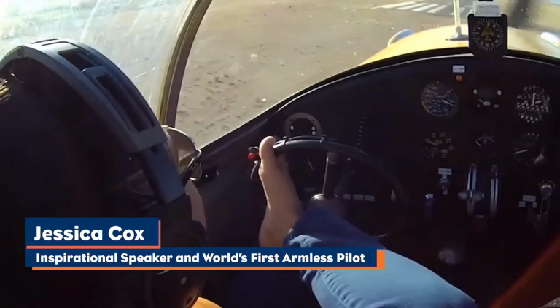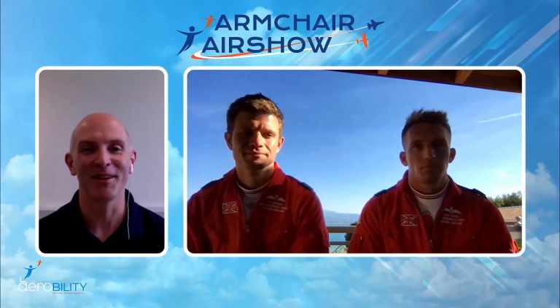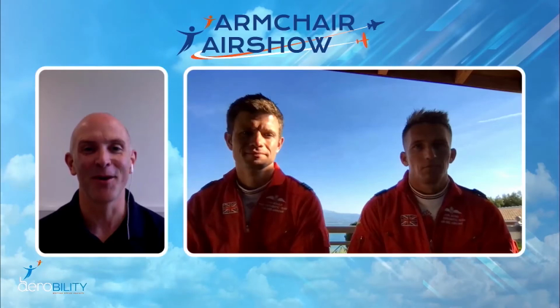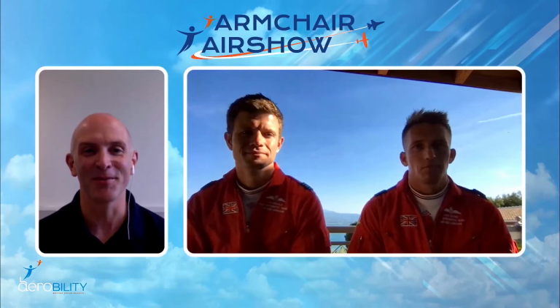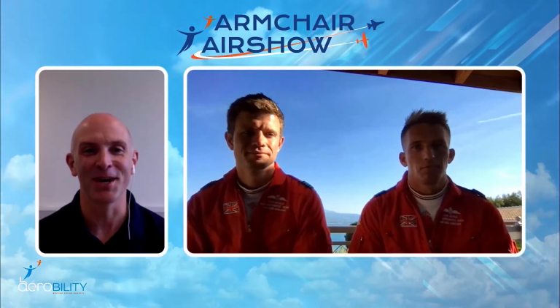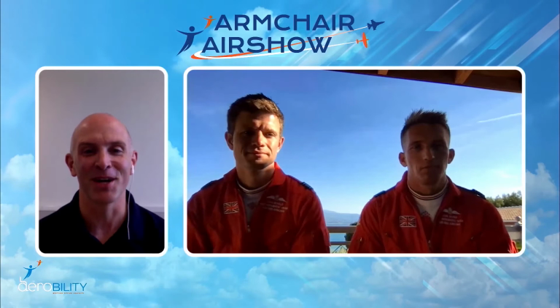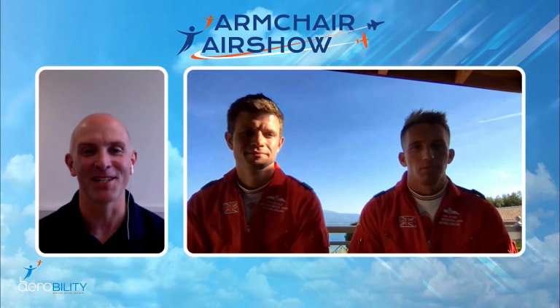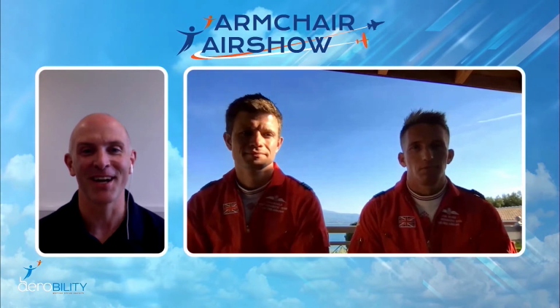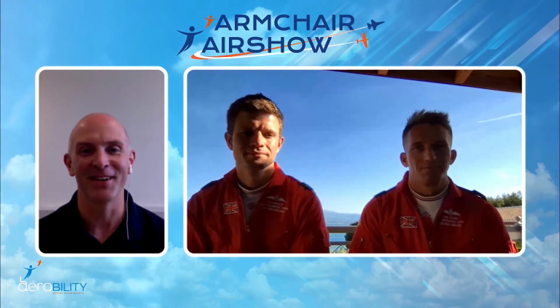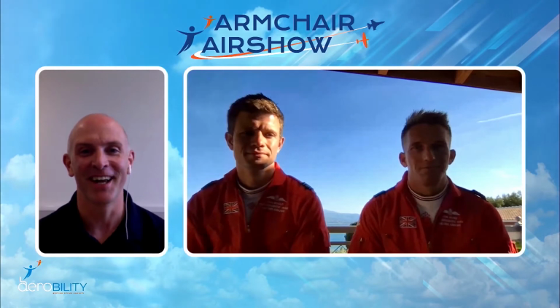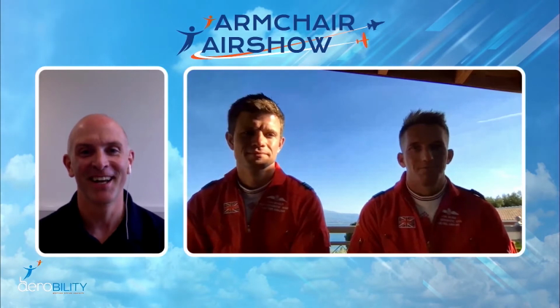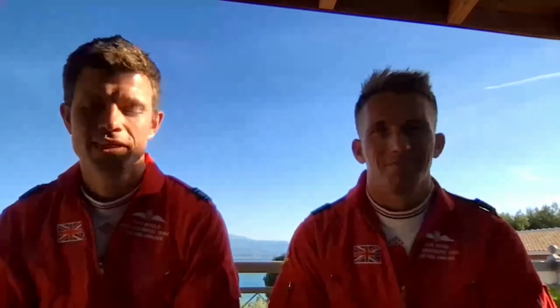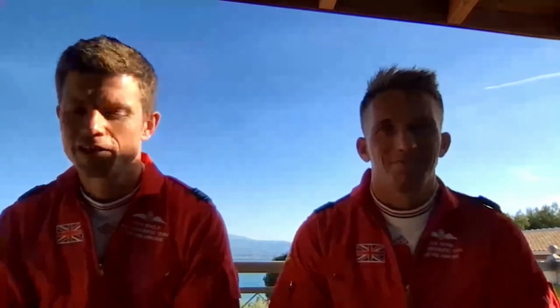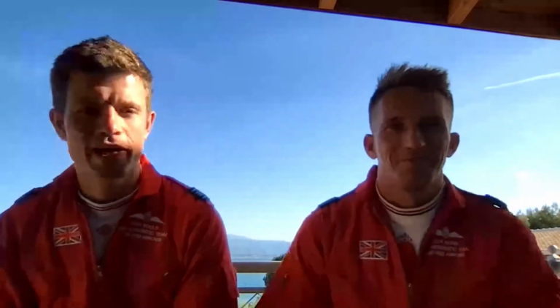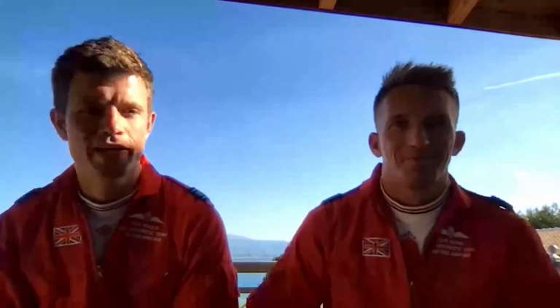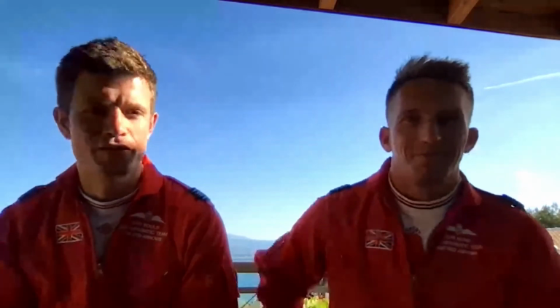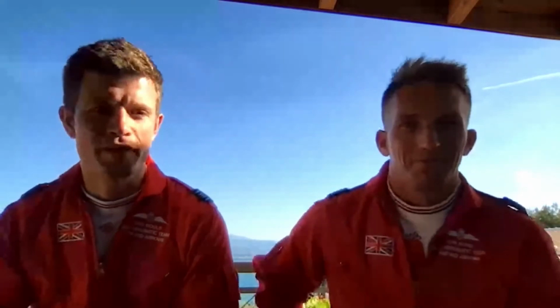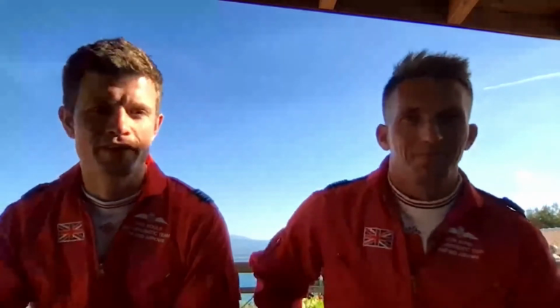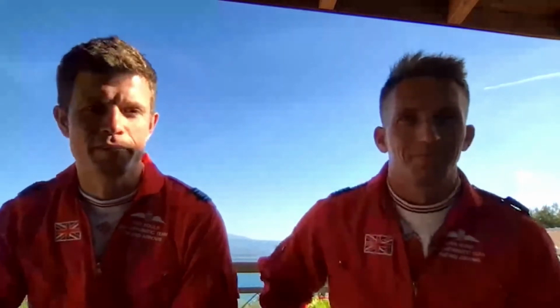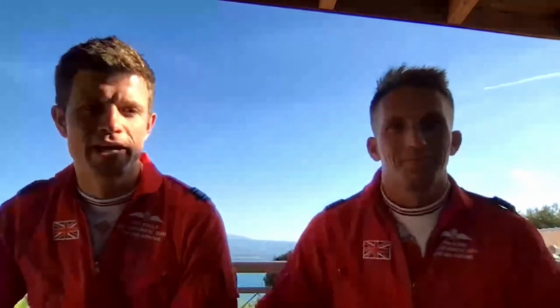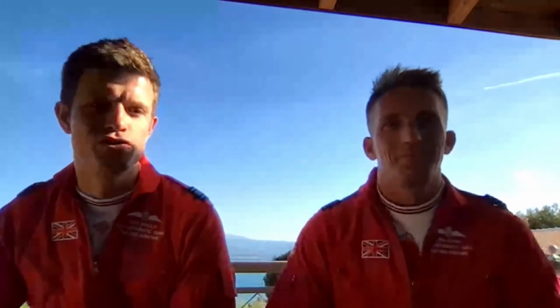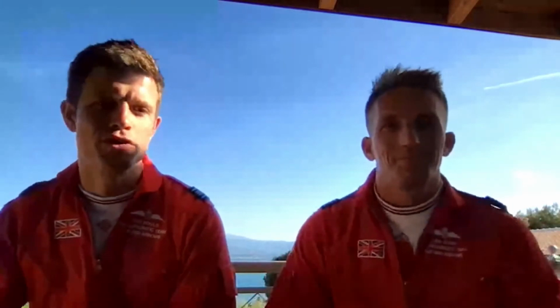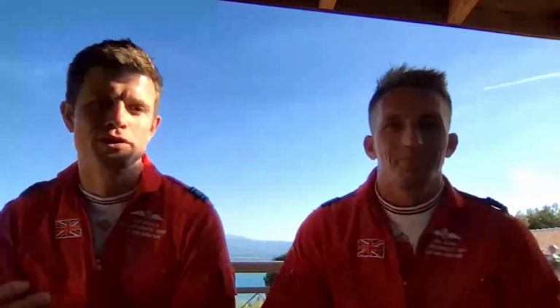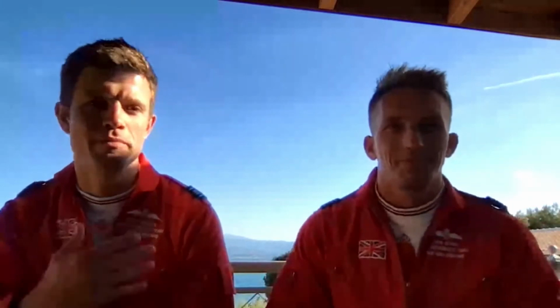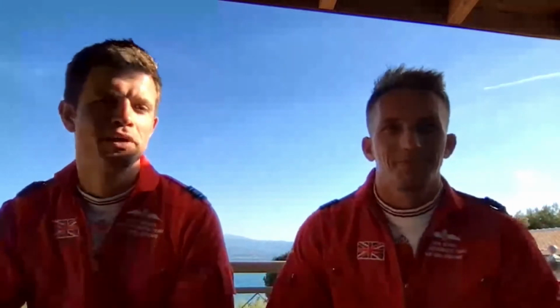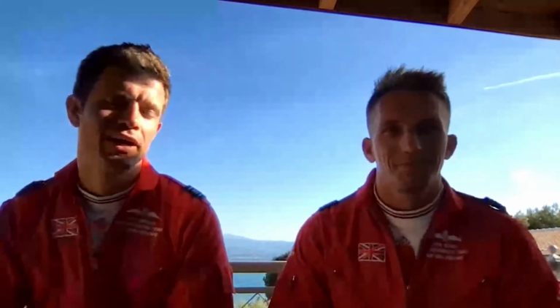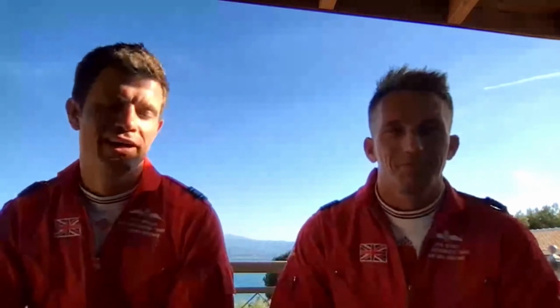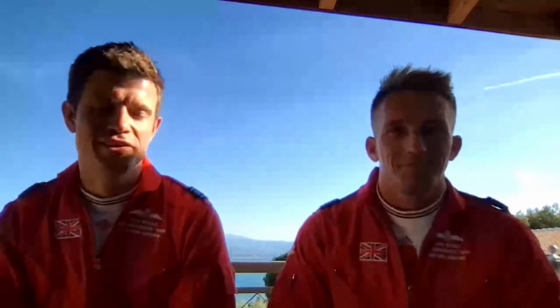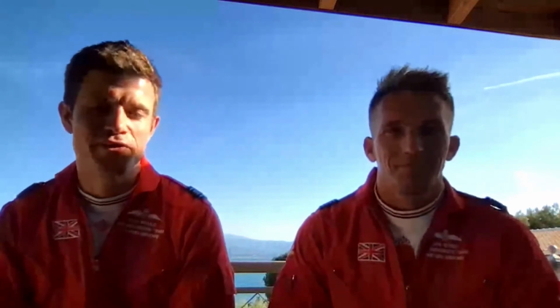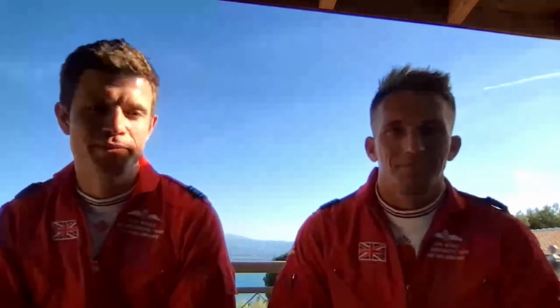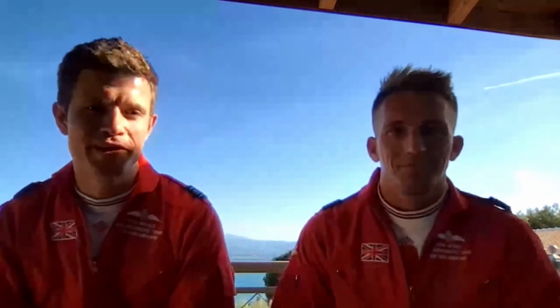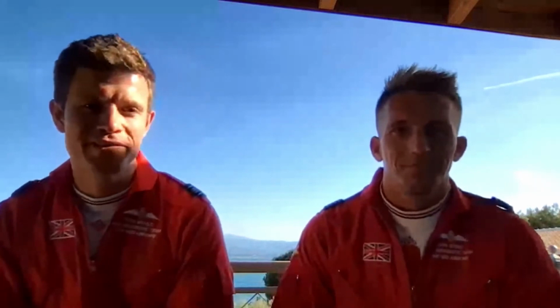Welcome to the Armchair Air Show. How are you doing? Great — and it's such a privilege to be here to join you from sunny Greece behind us.